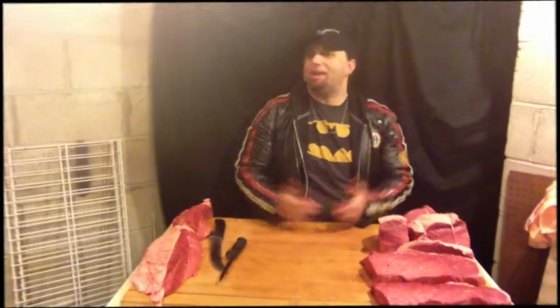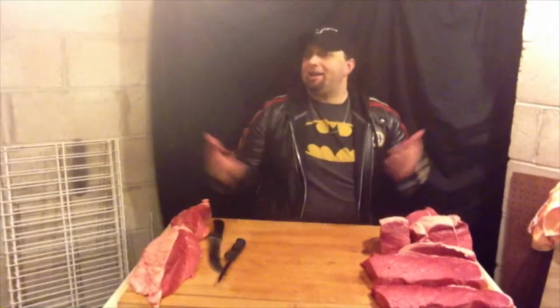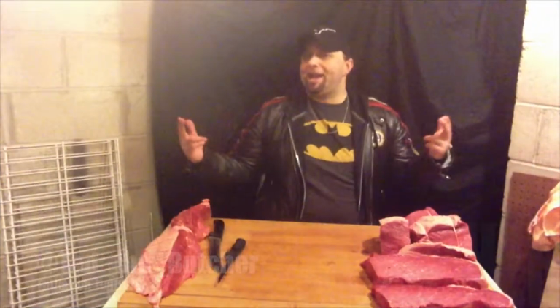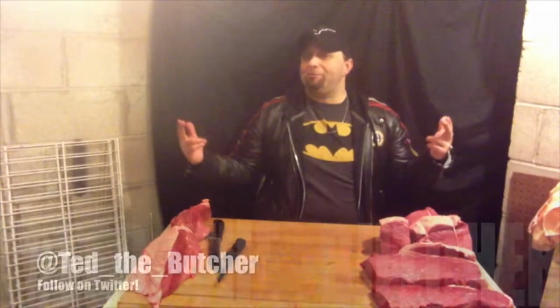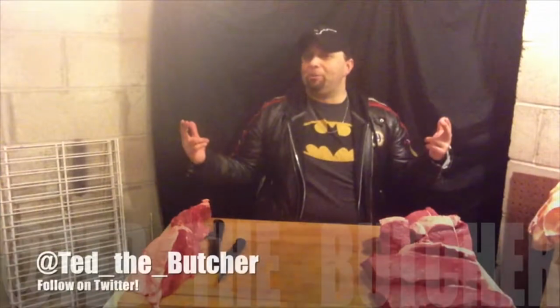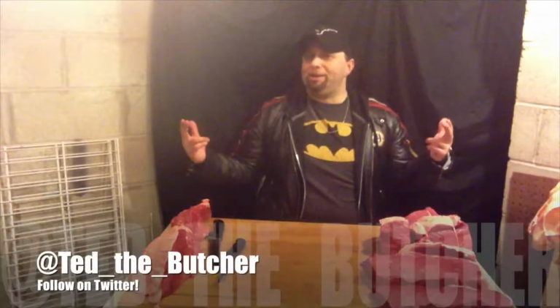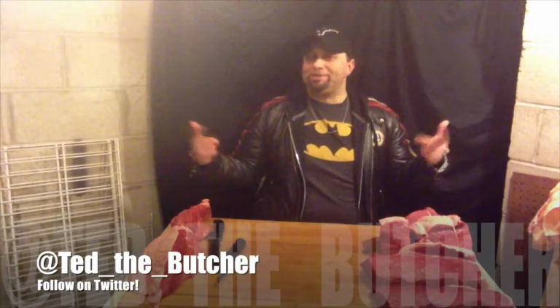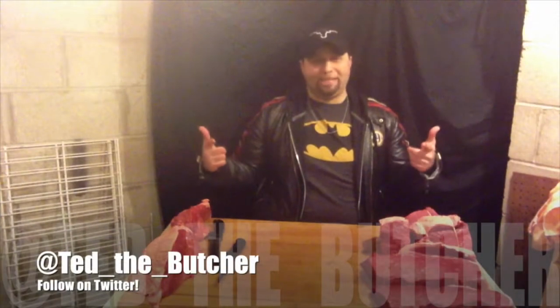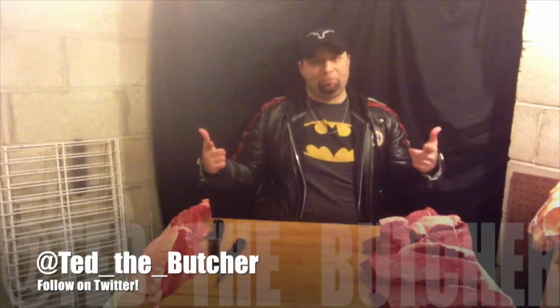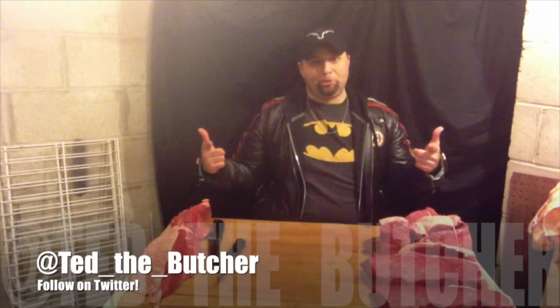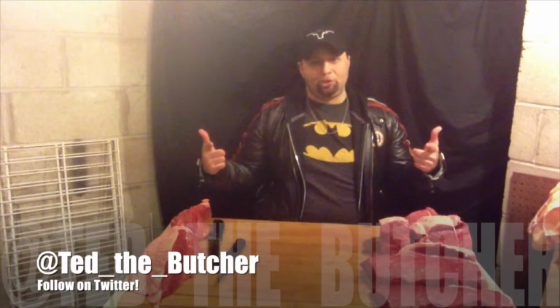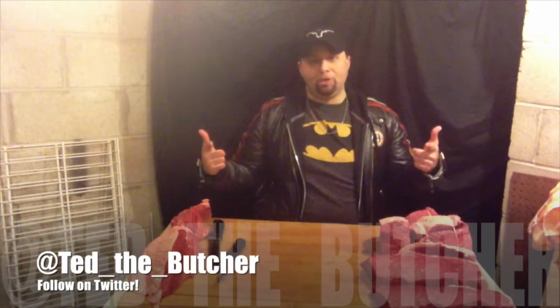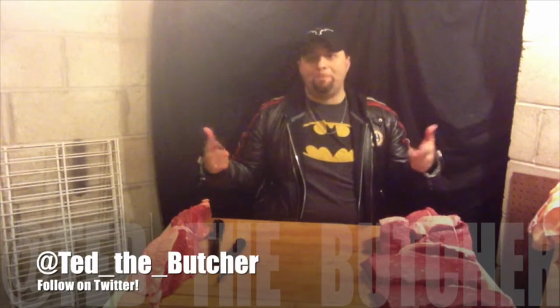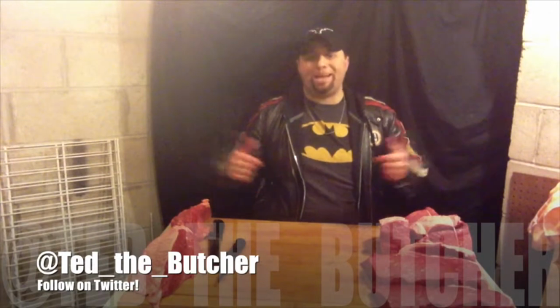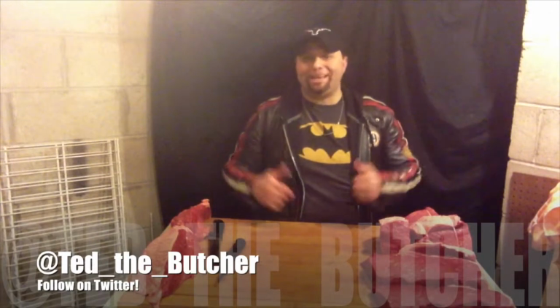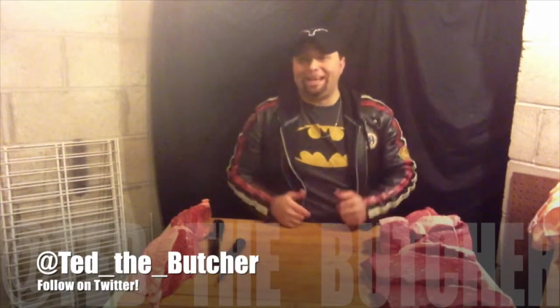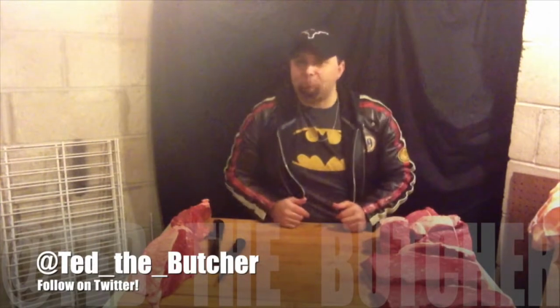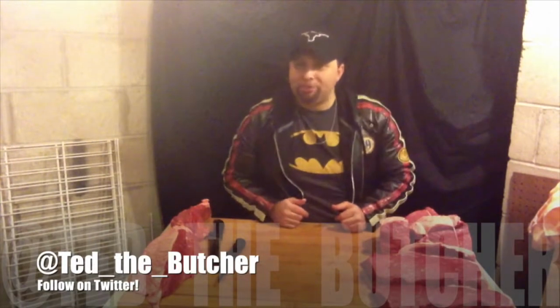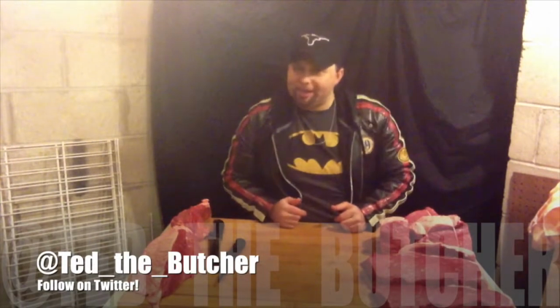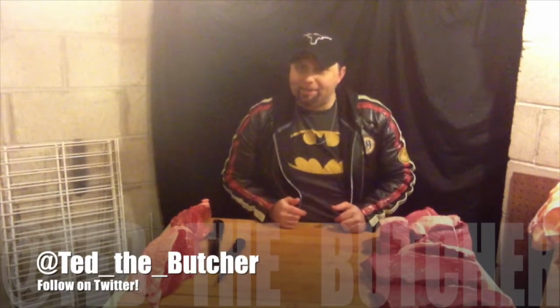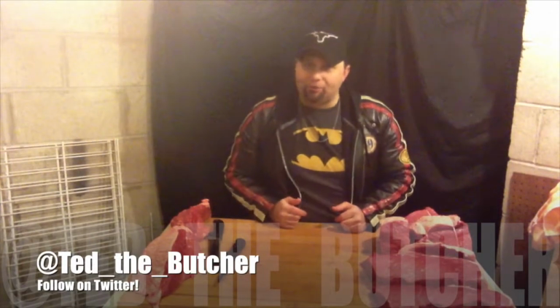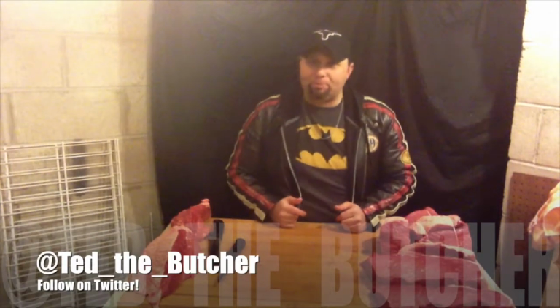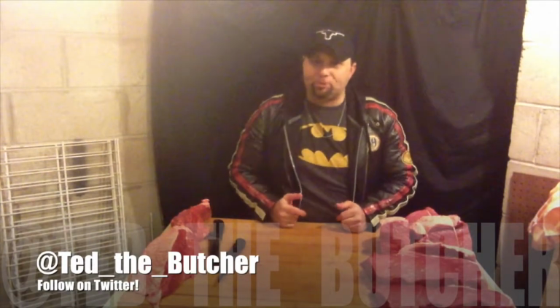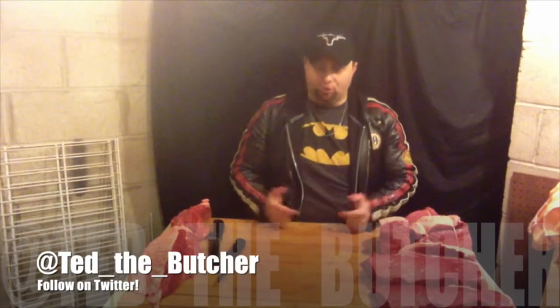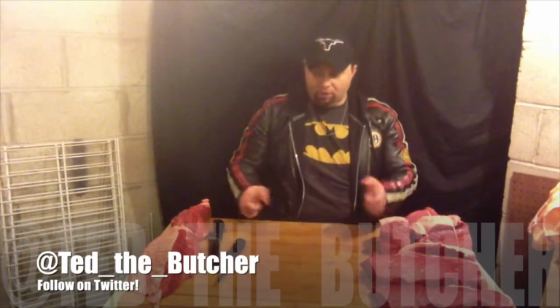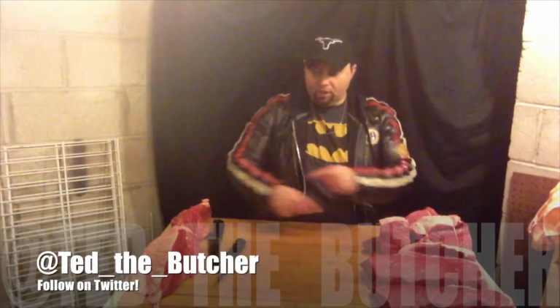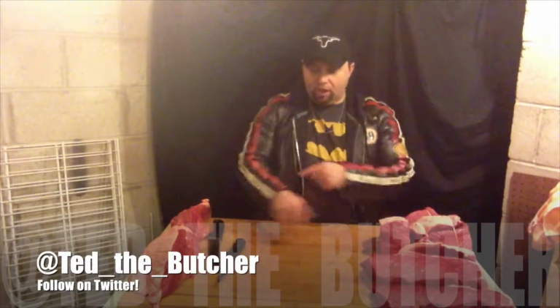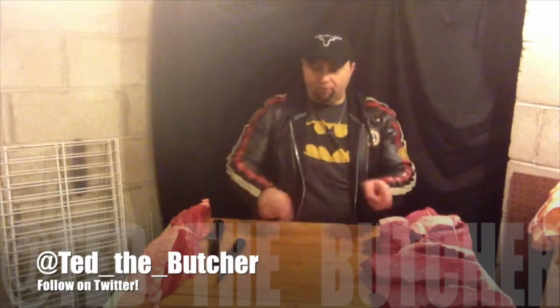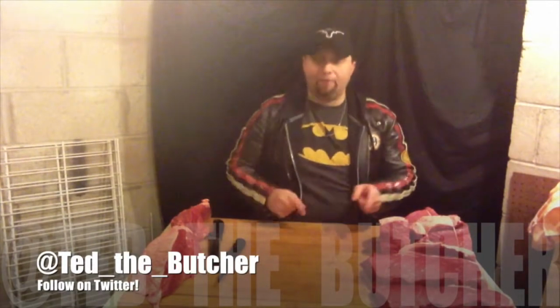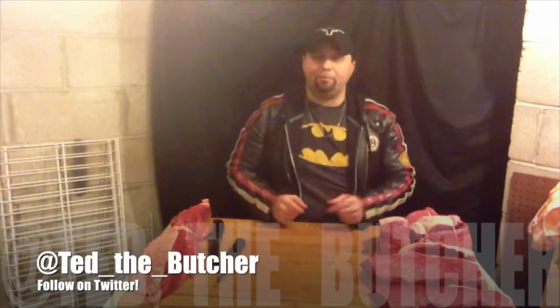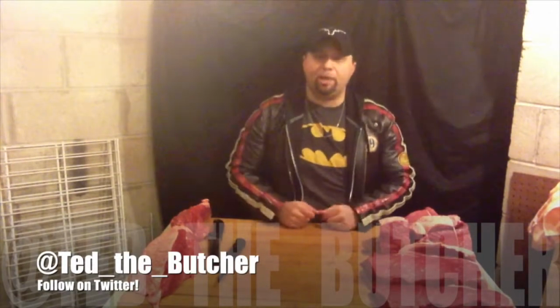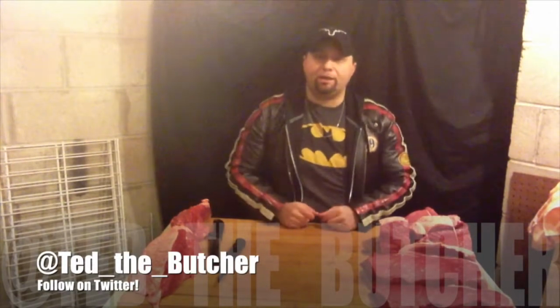Hey everybody, Ted the Butcher, back again with yet another episode of On The Block.